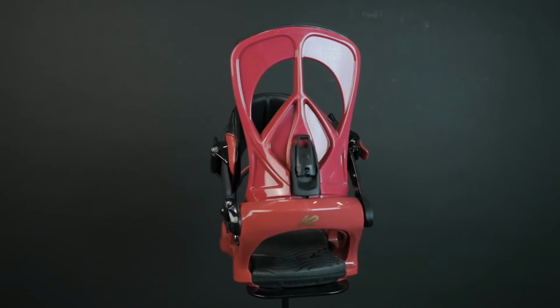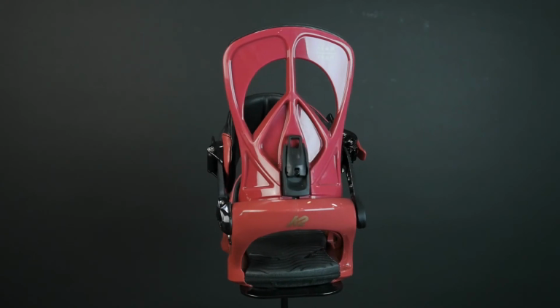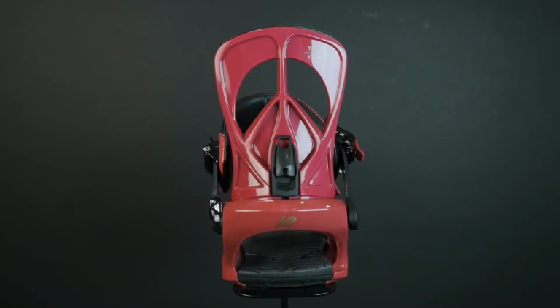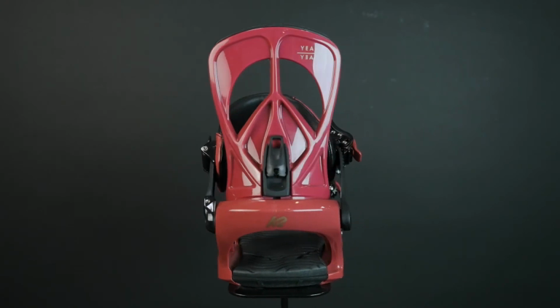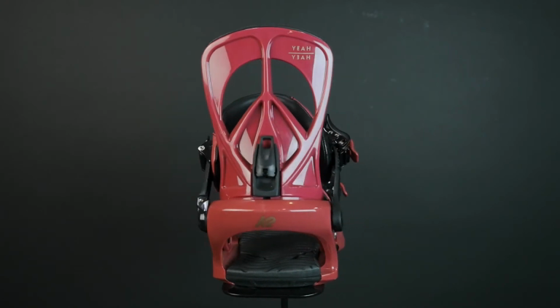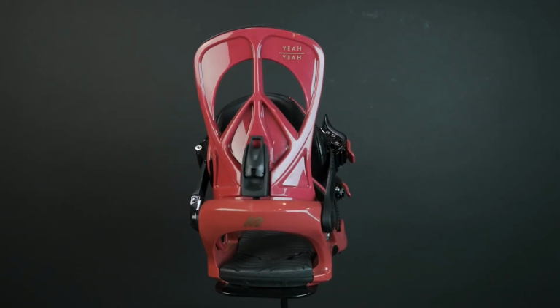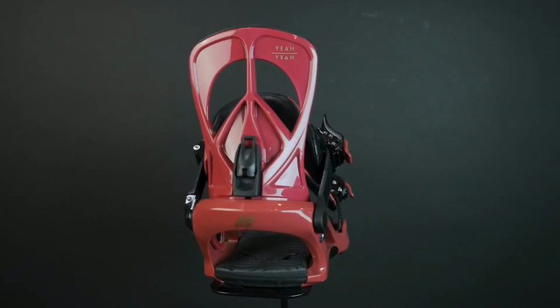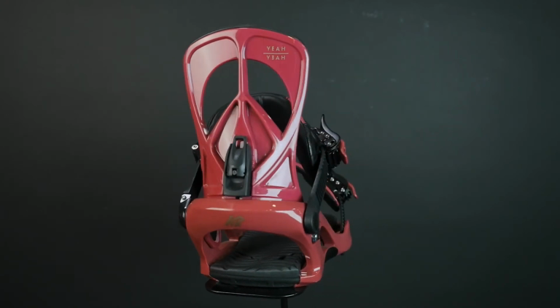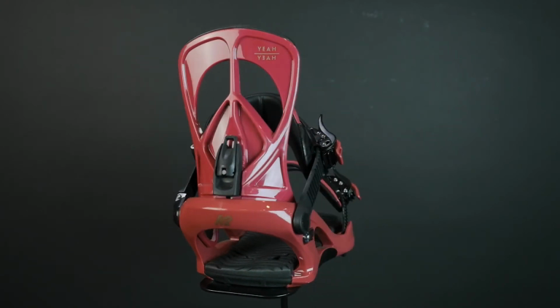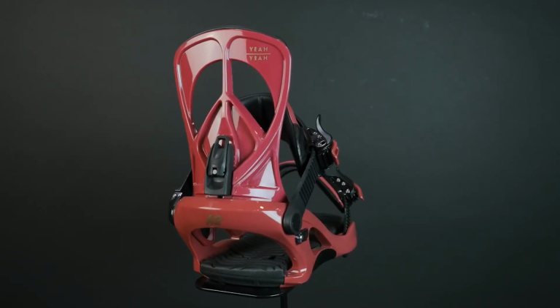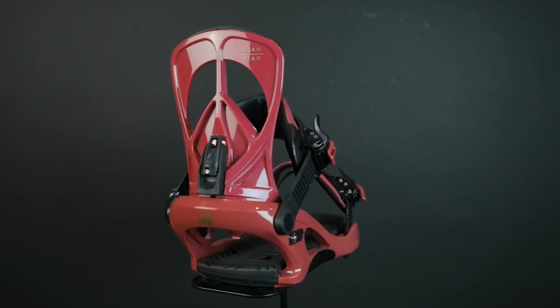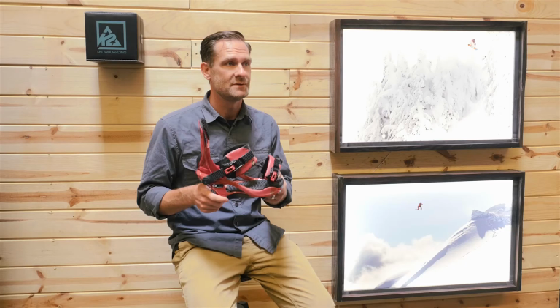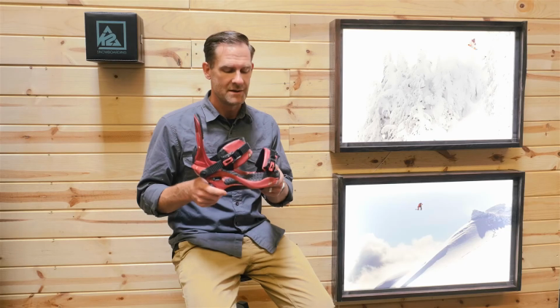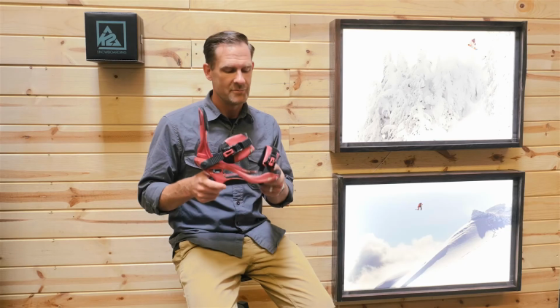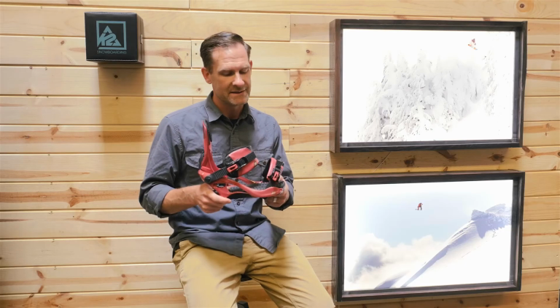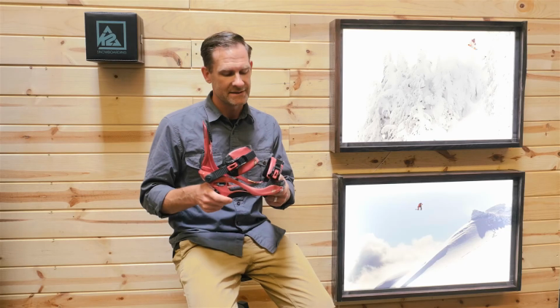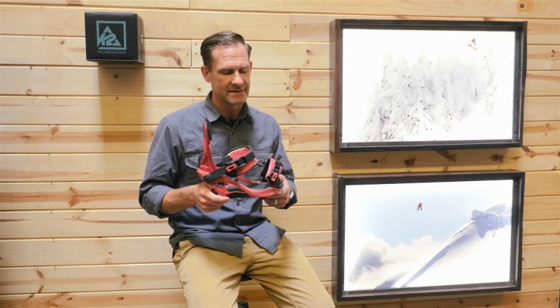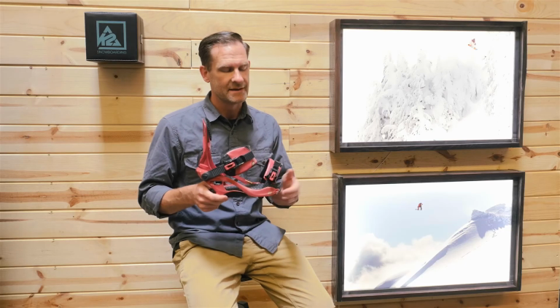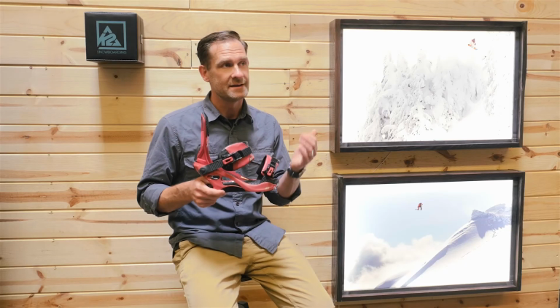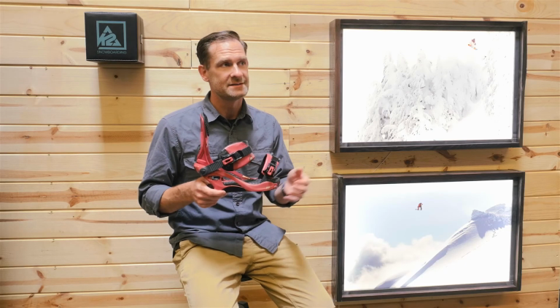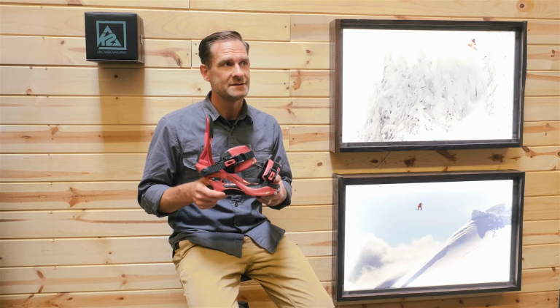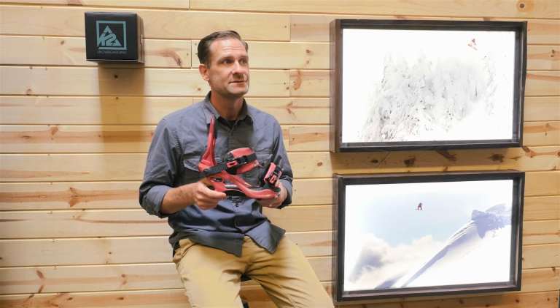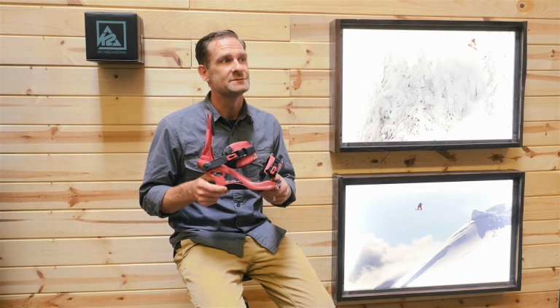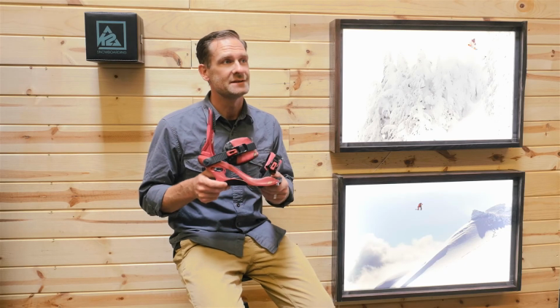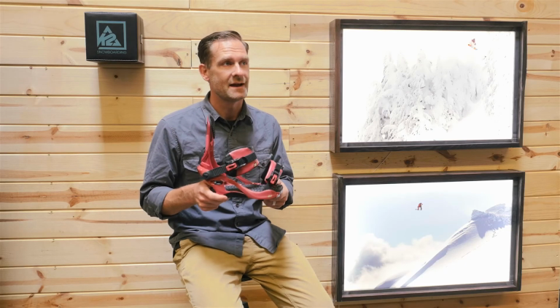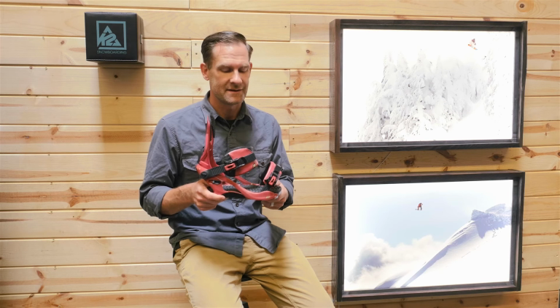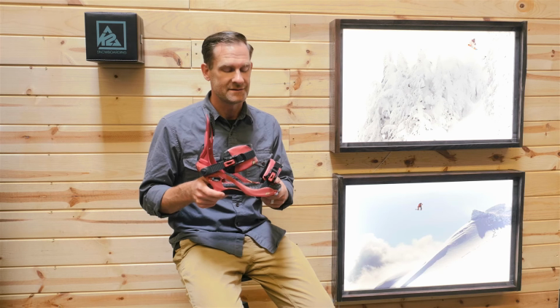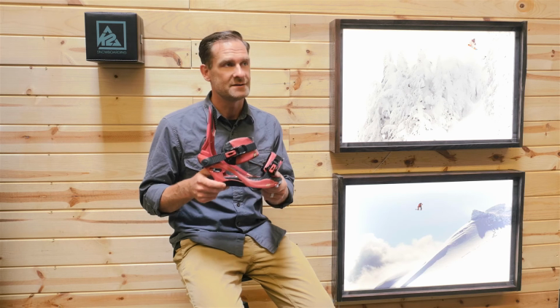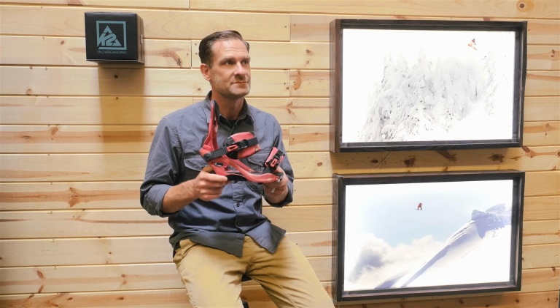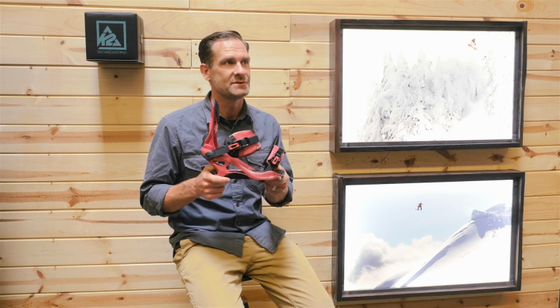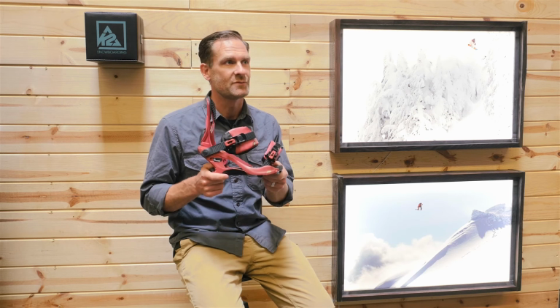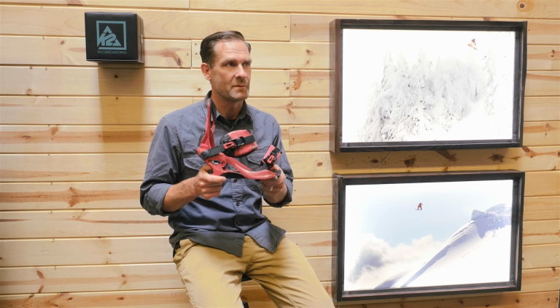So if you're looking for something that's comfortable, basic, and easy to use, the Ya Ya is an awesome choice for women.